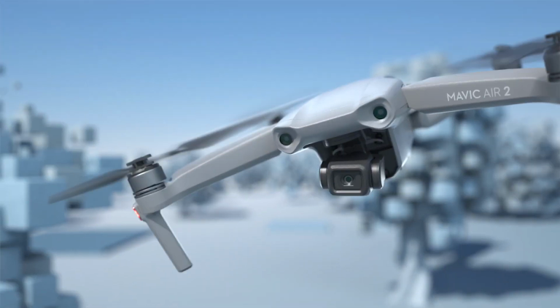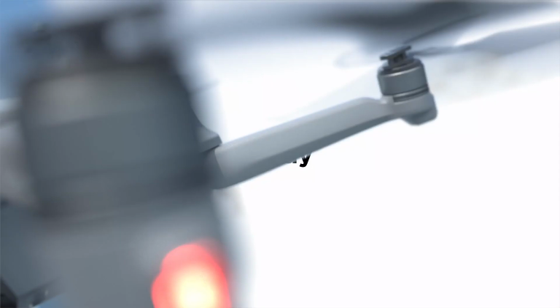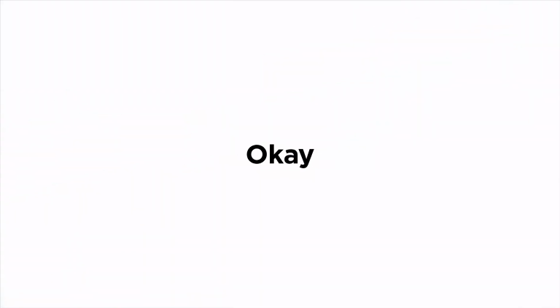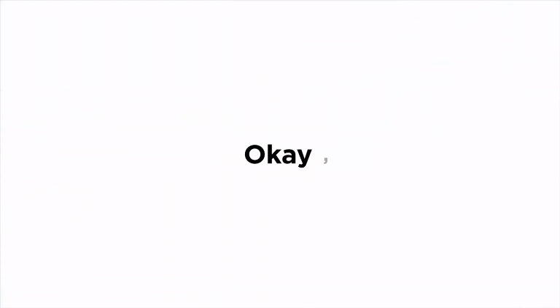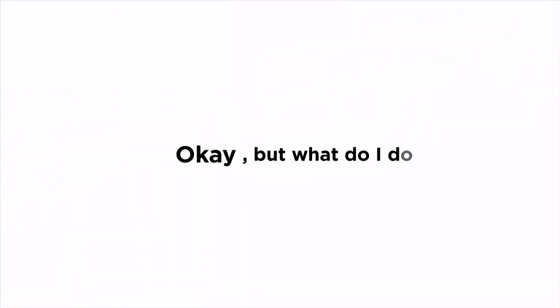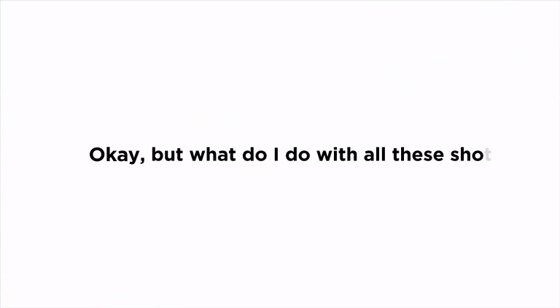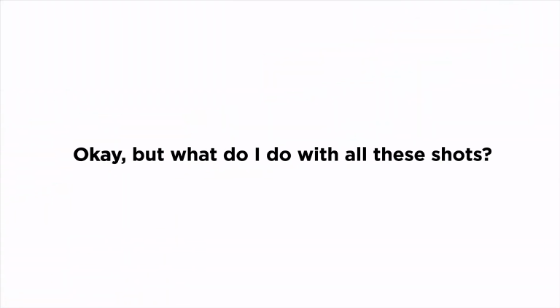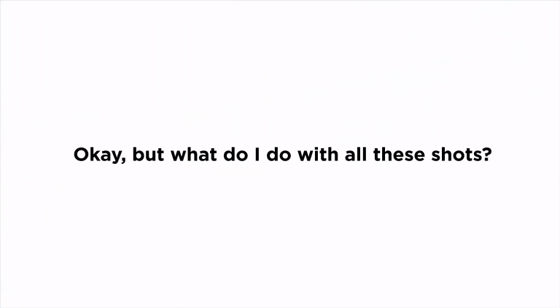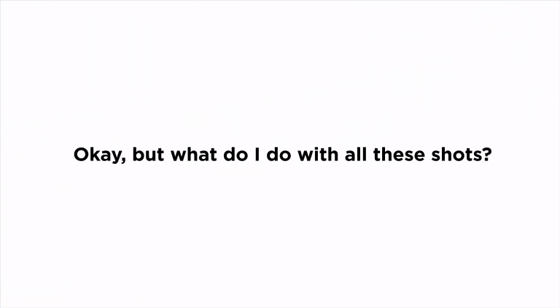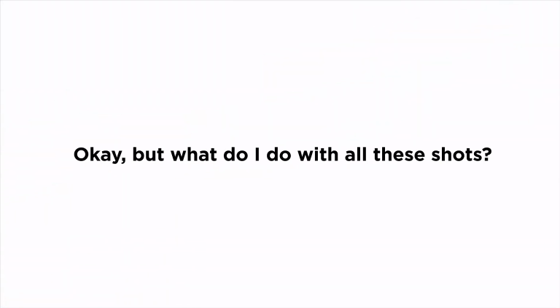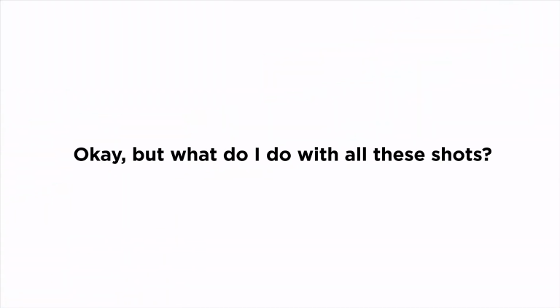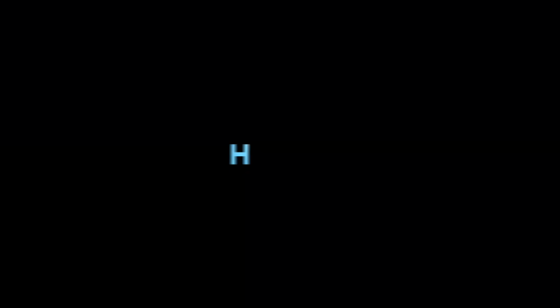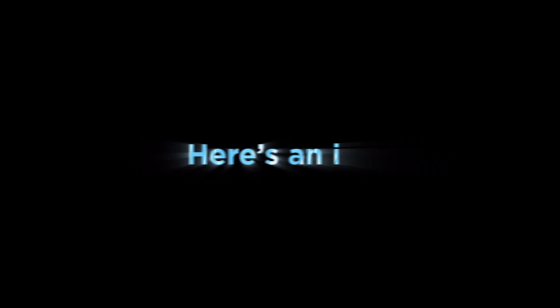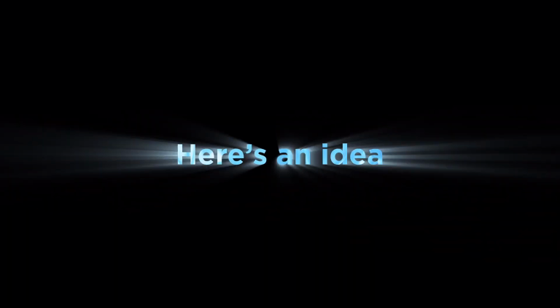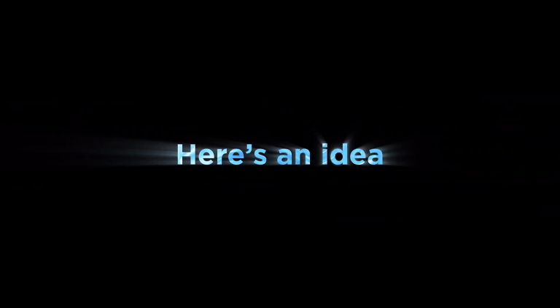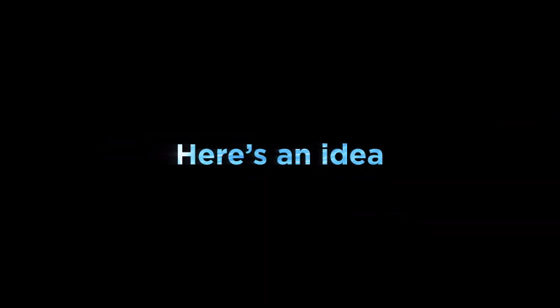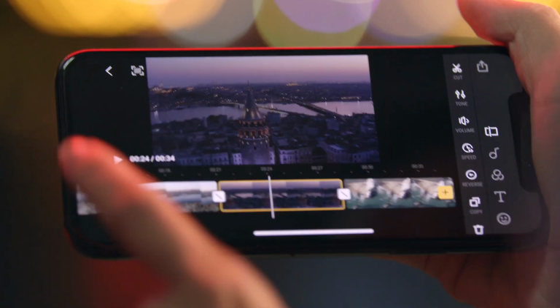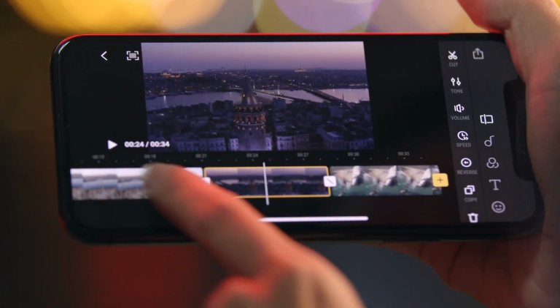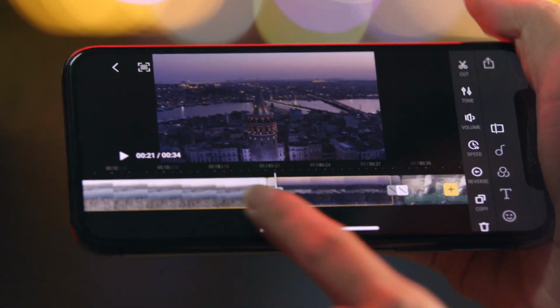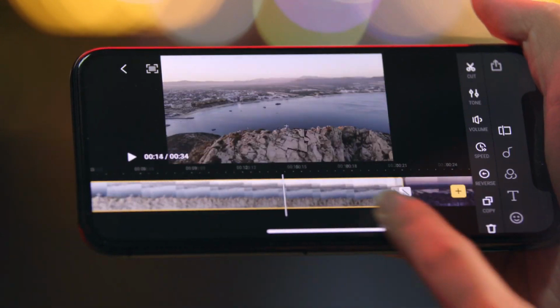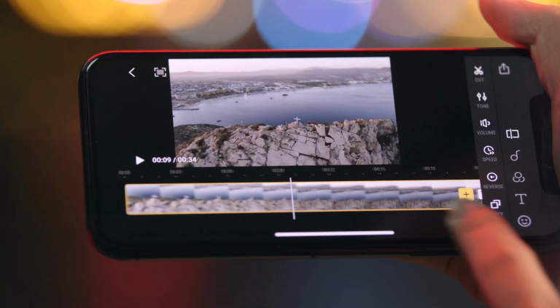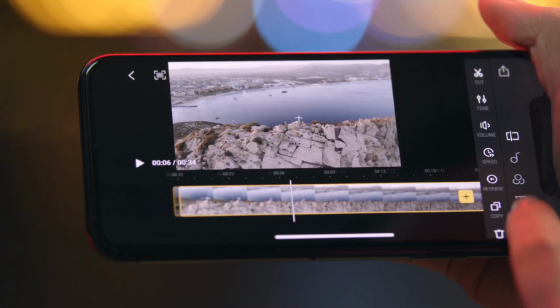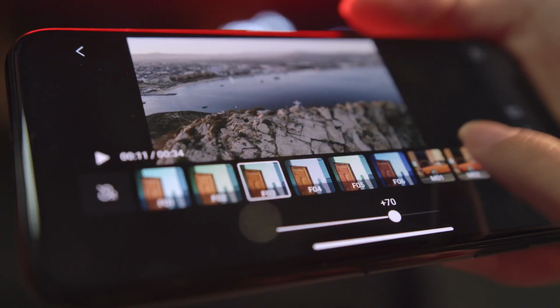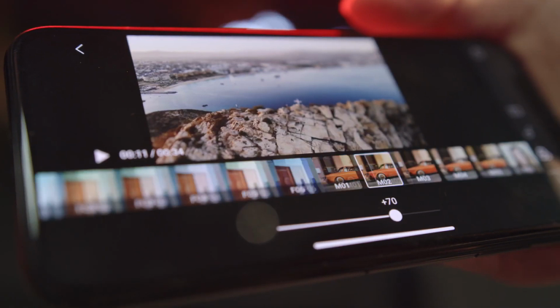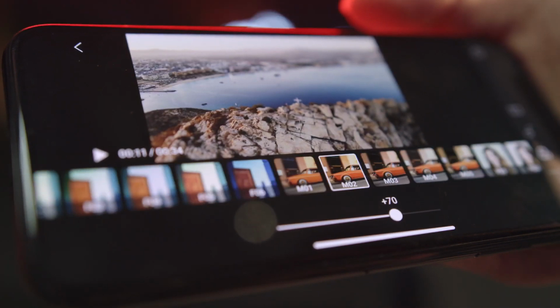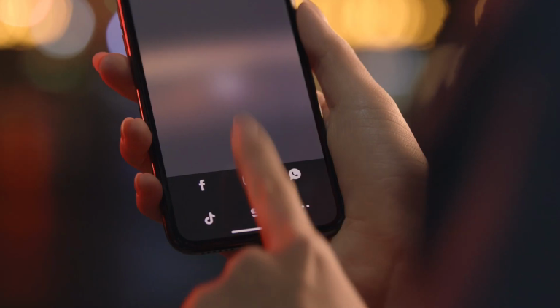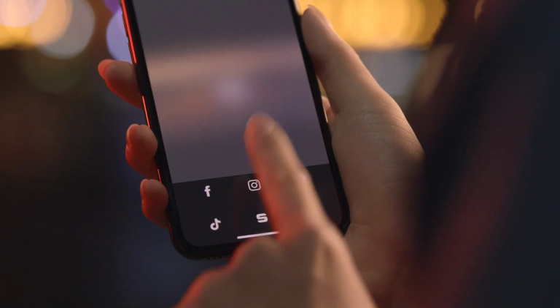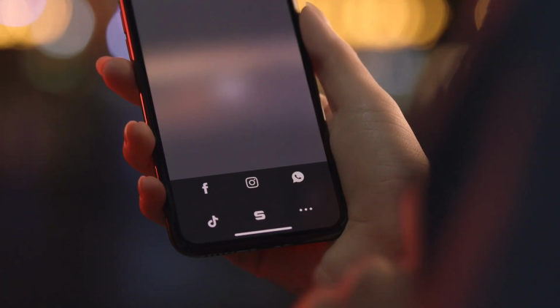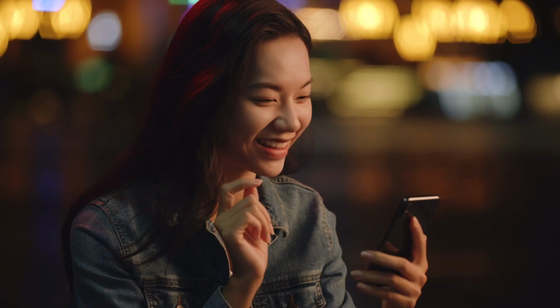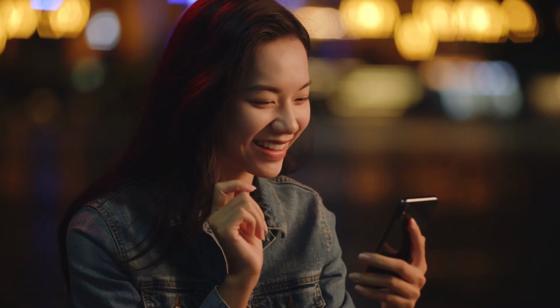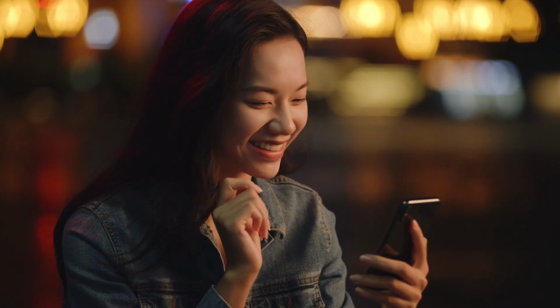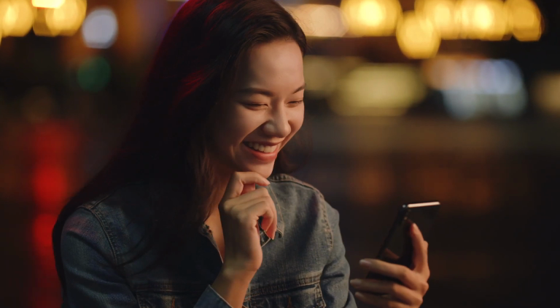Okay, but what do I do with all these shots? Here's an idea — use the DJI Fly app to edit and share your moments with just a tap.